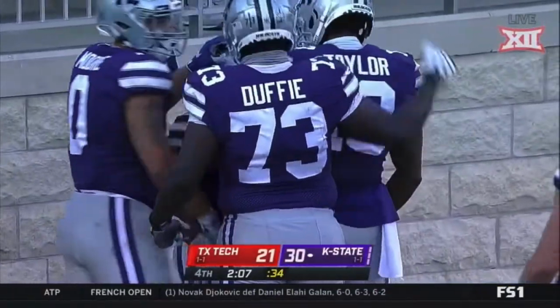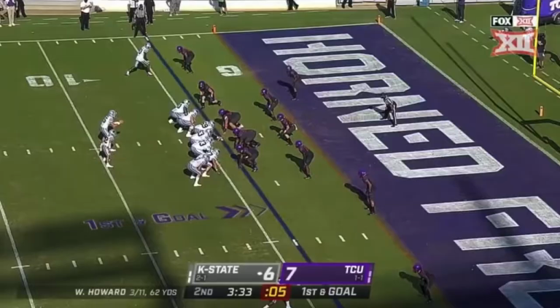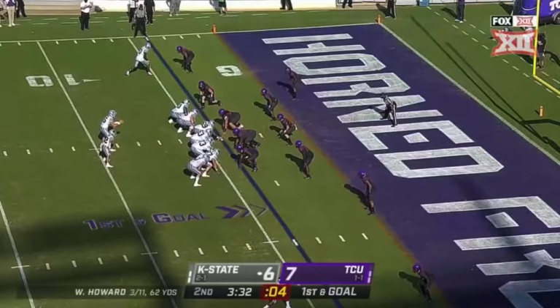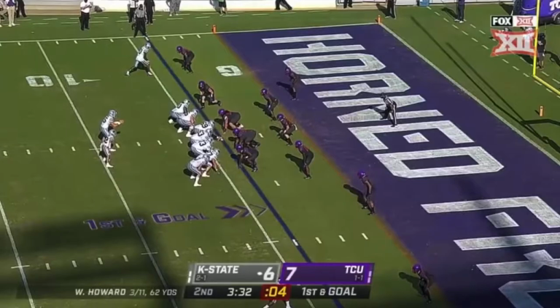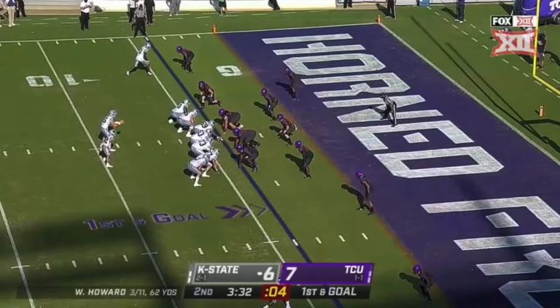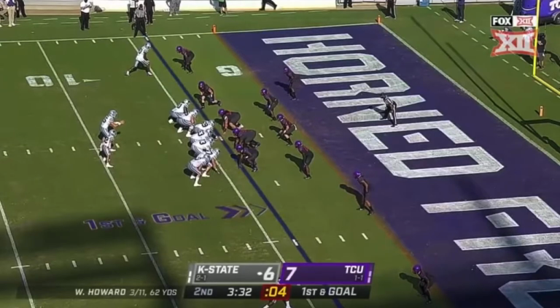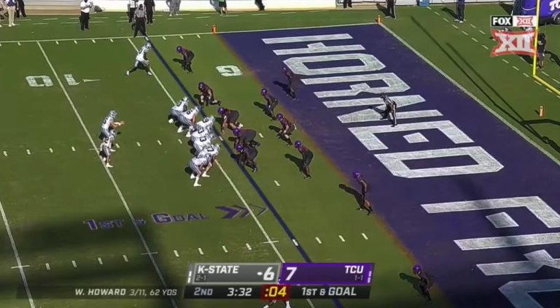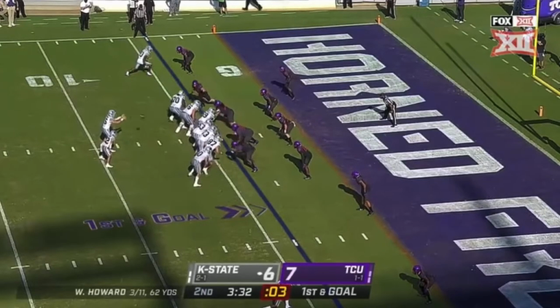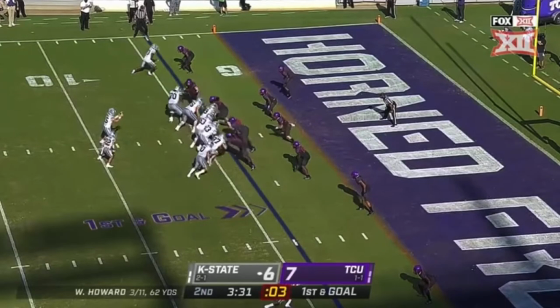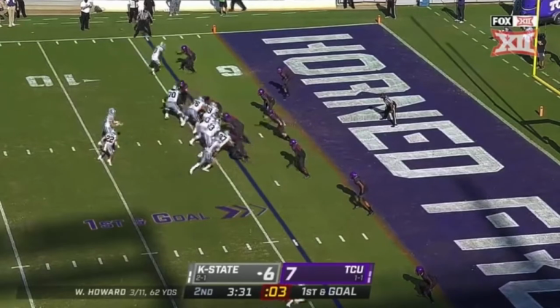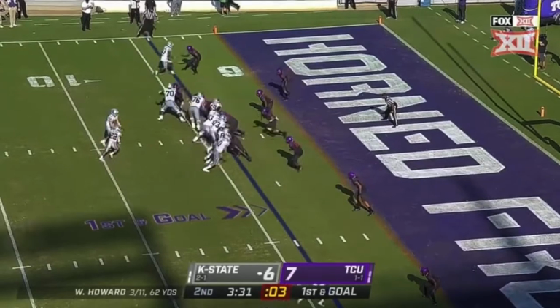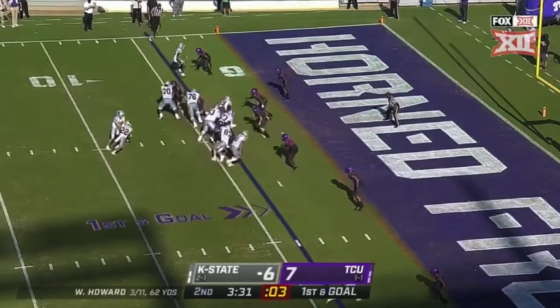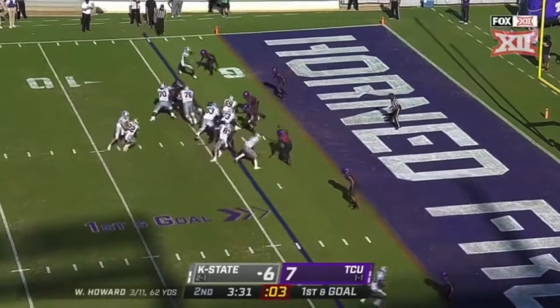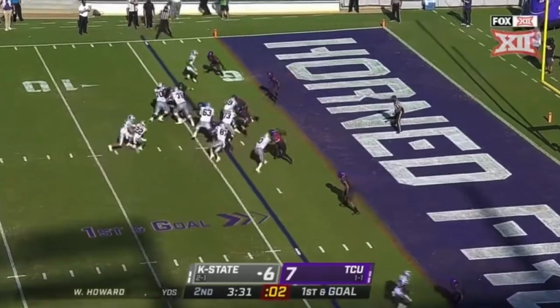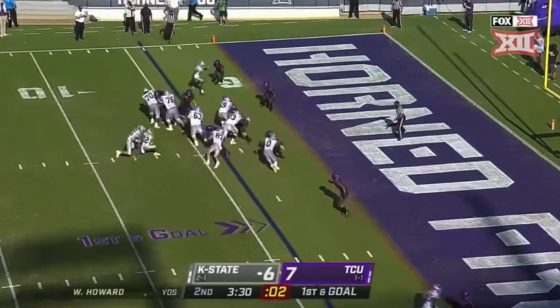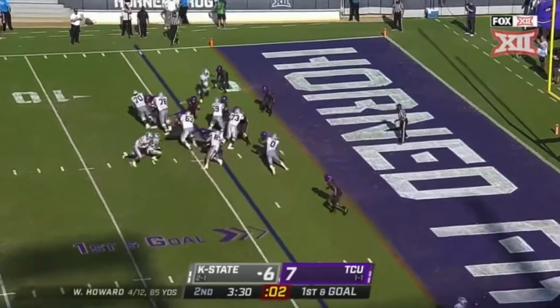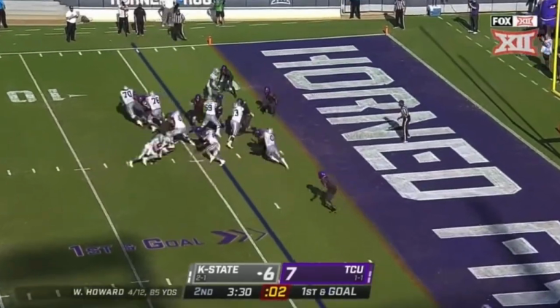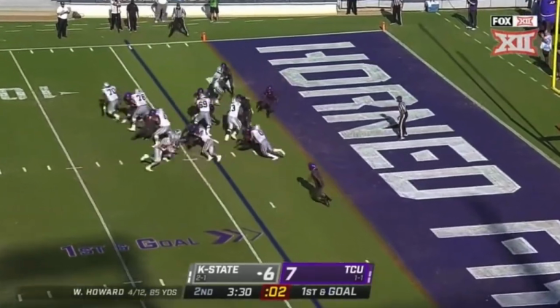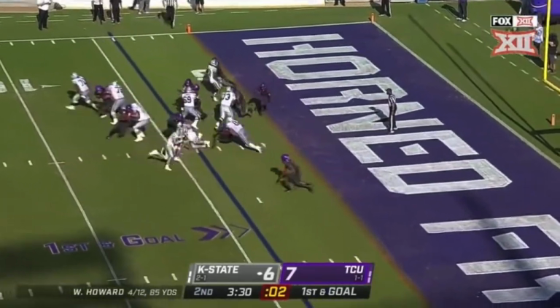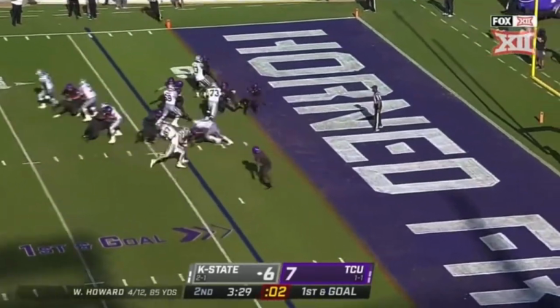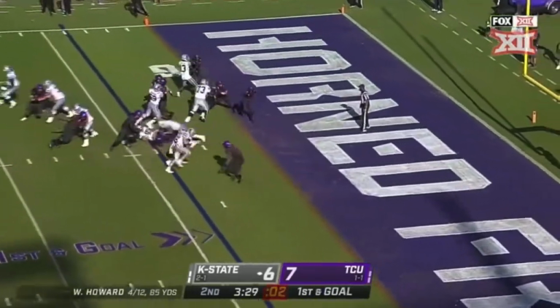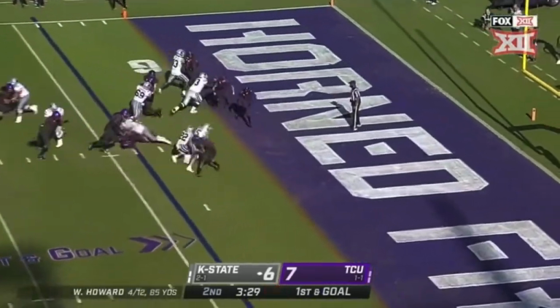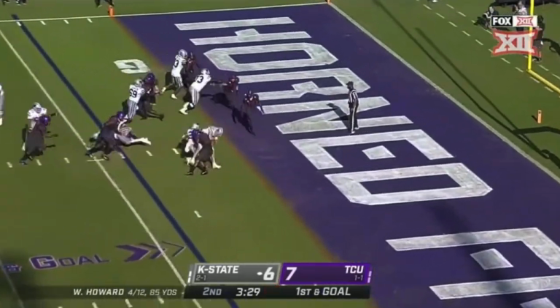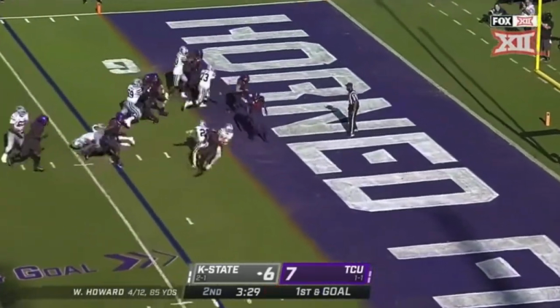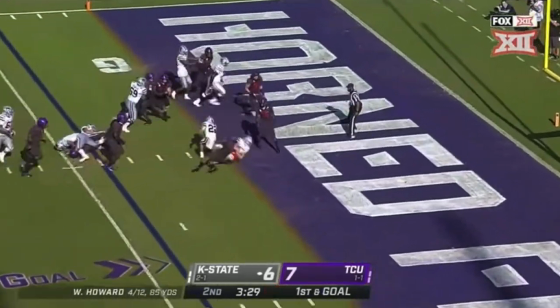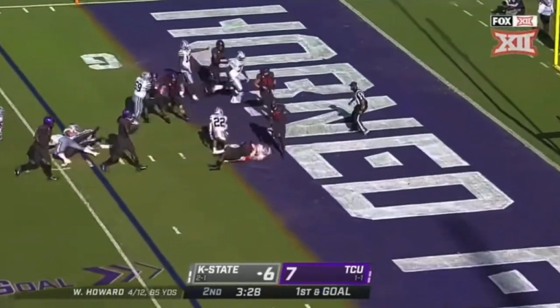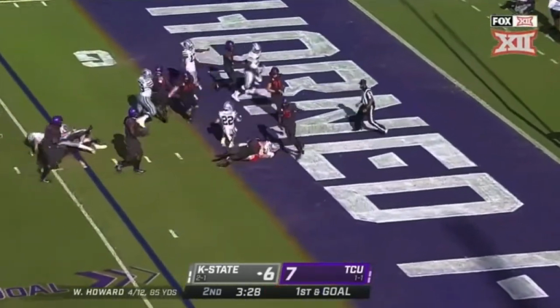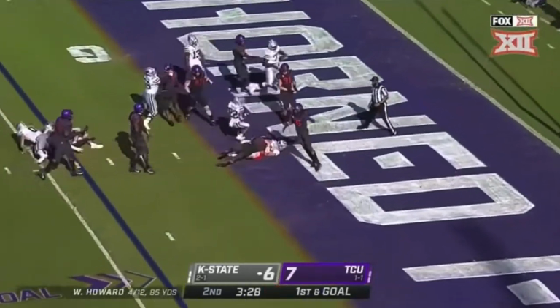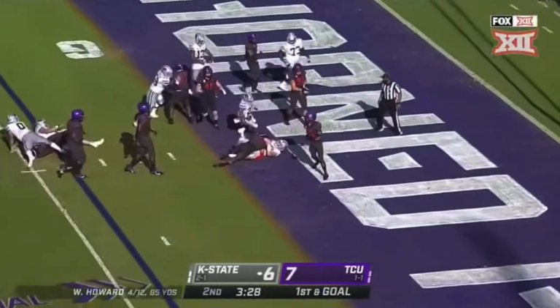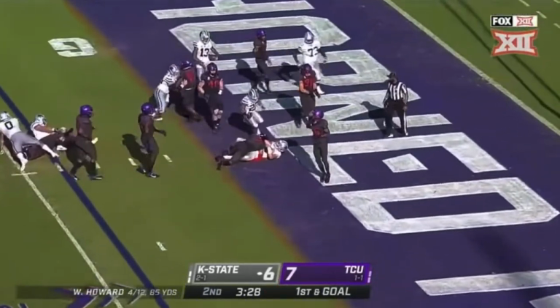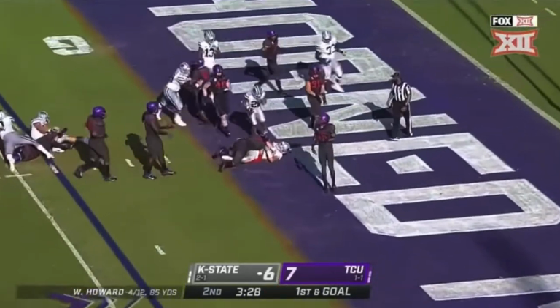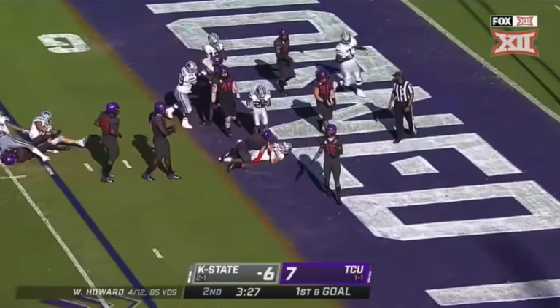Twin tight end look. He keeps it — Howard, touchdown!